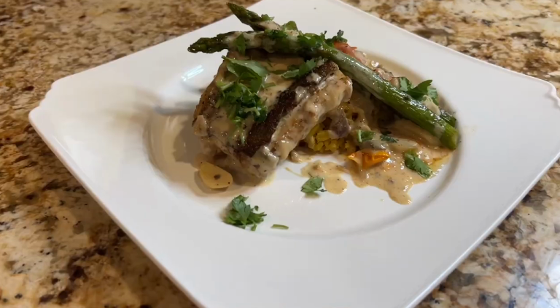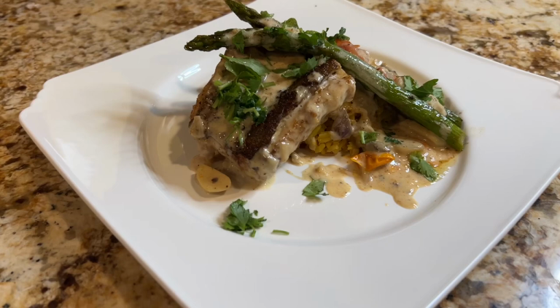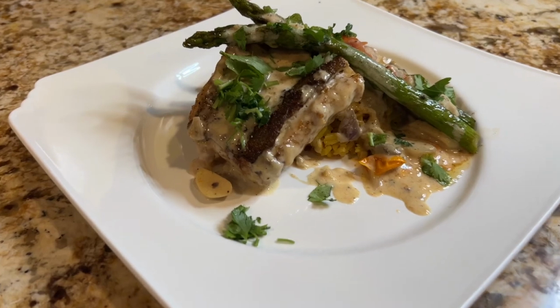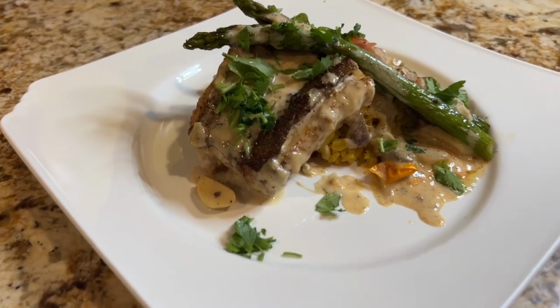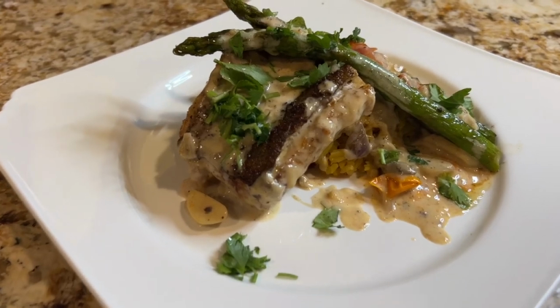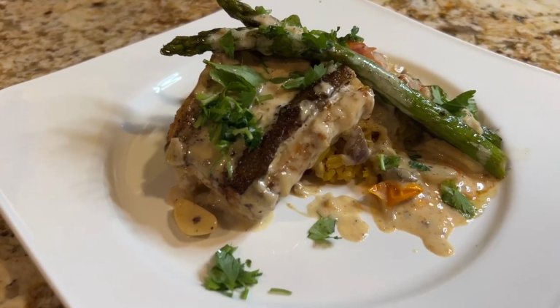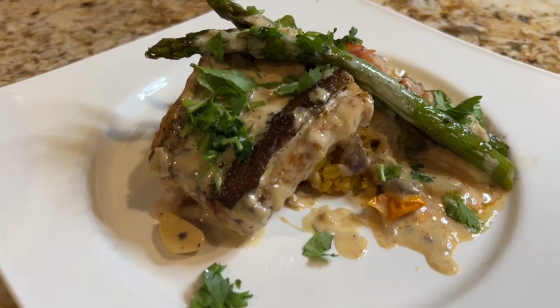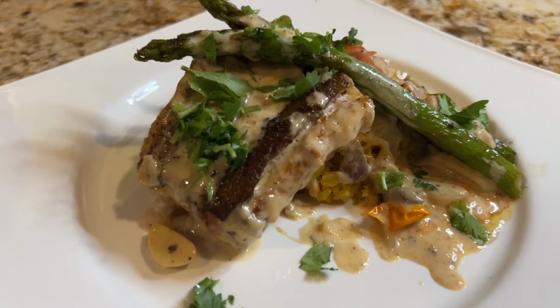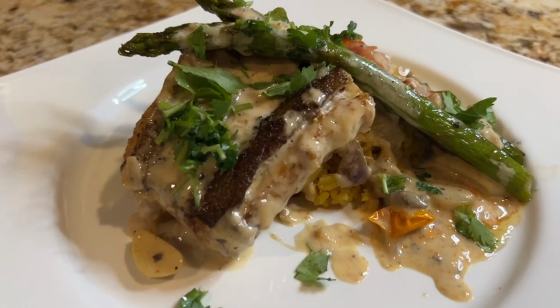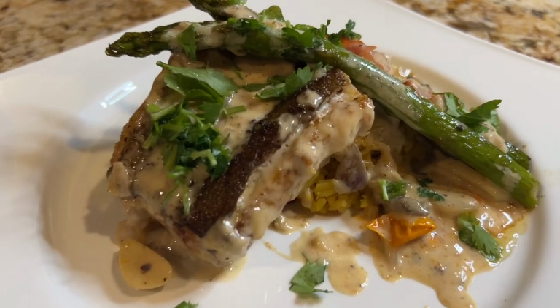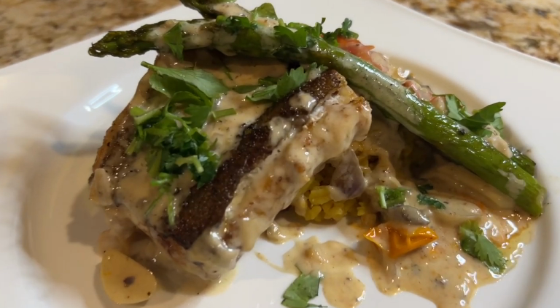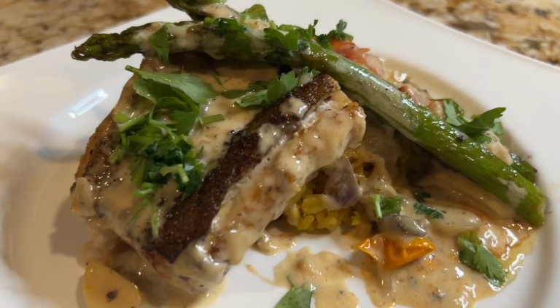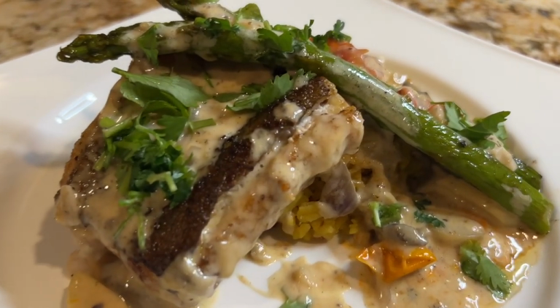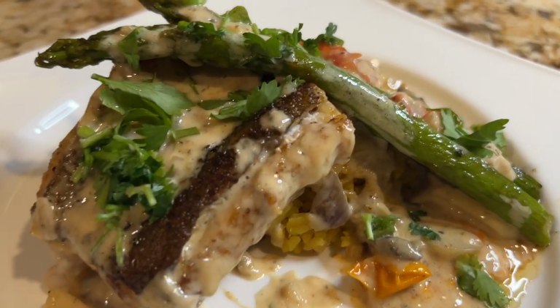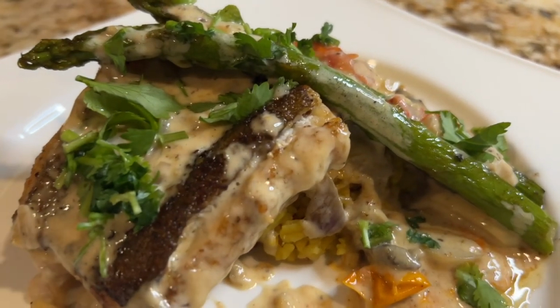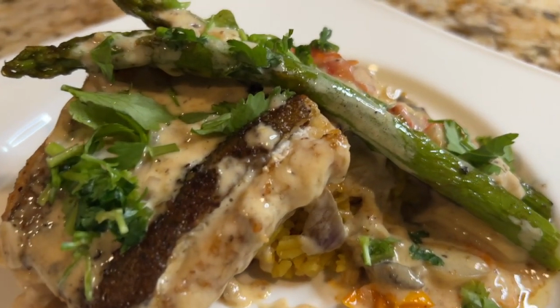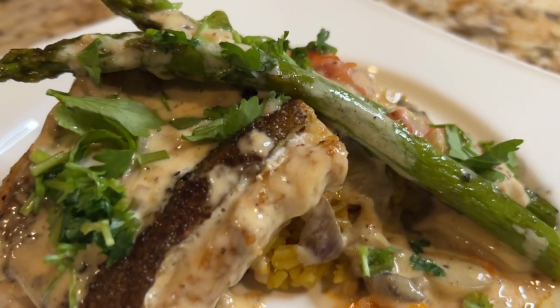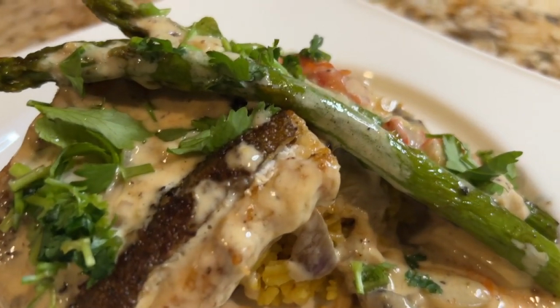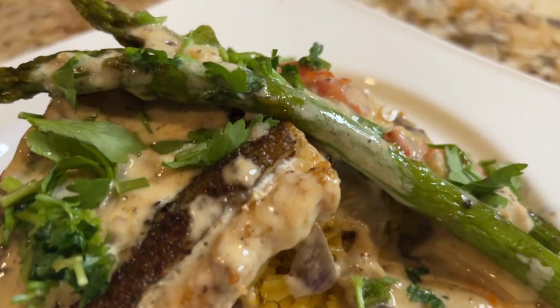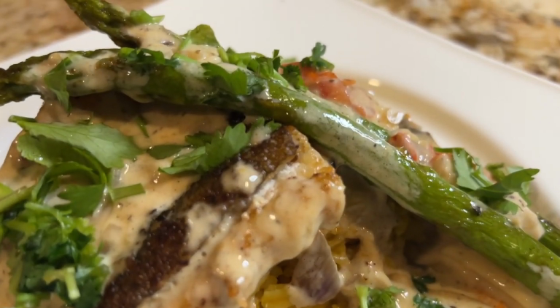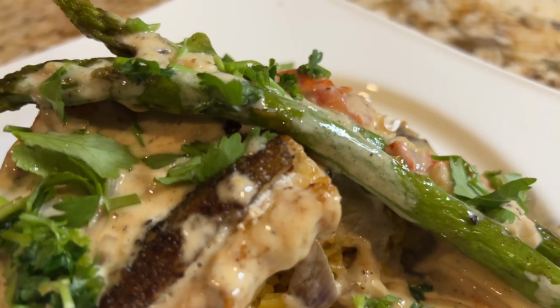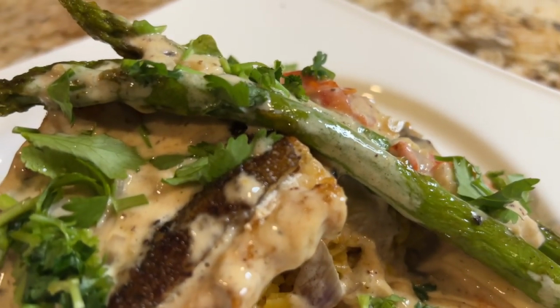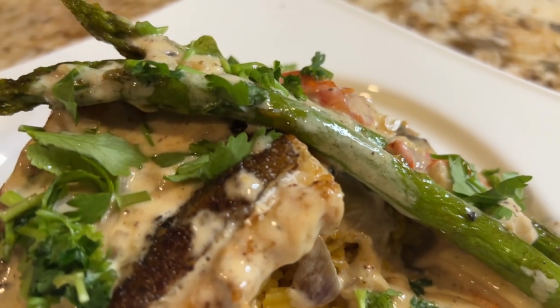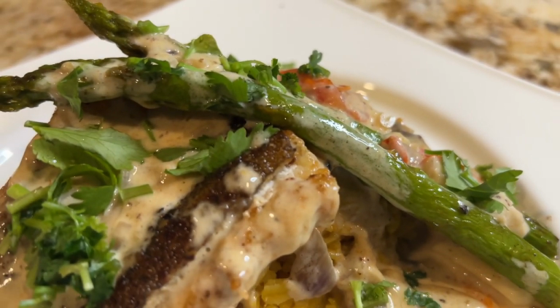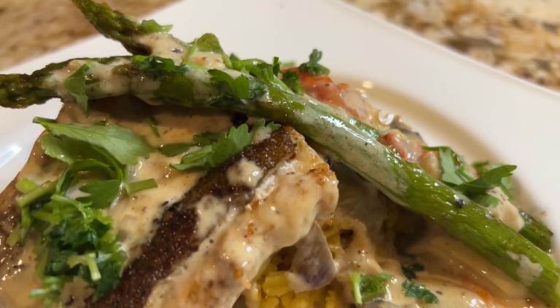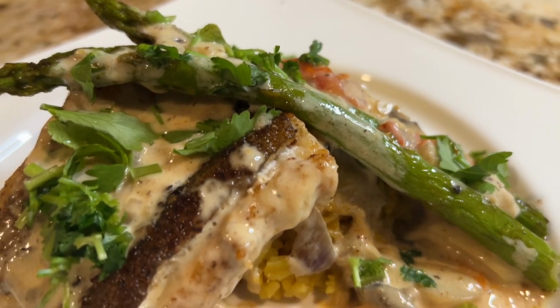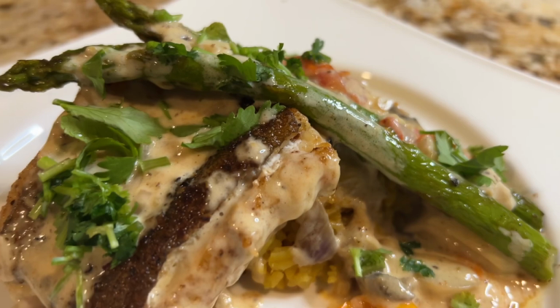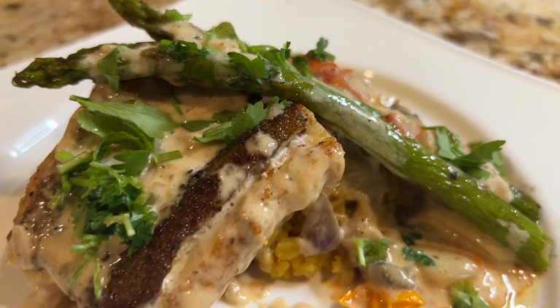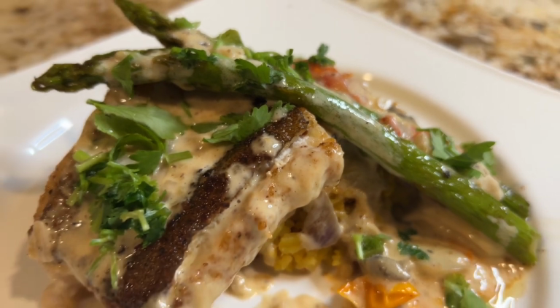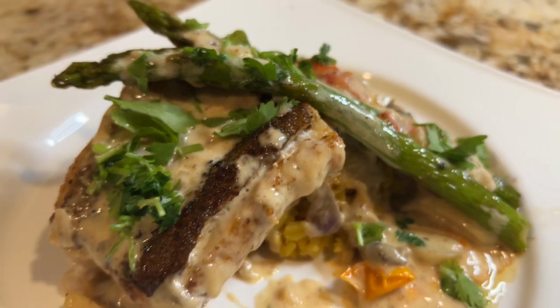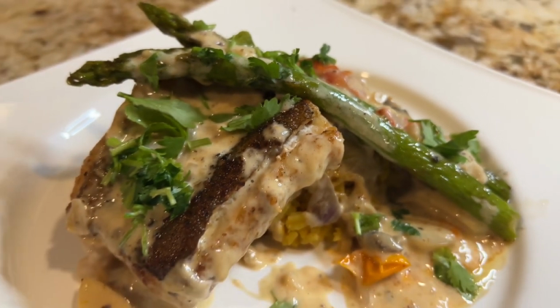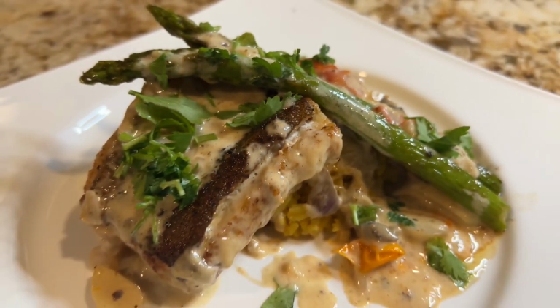Your support is very important to me. Thanks for watching. Until next time, you take care.